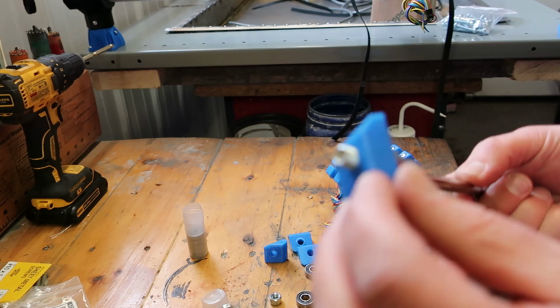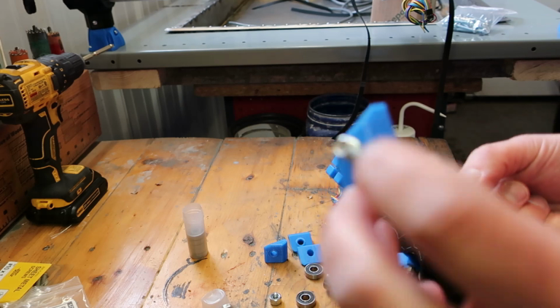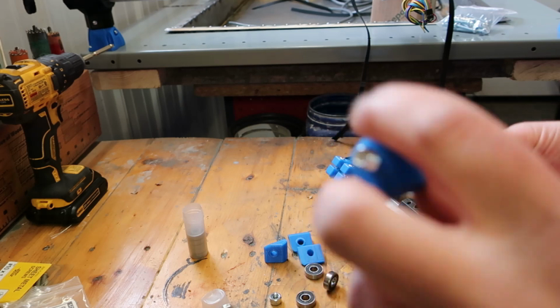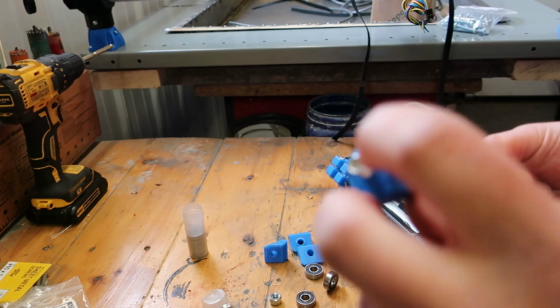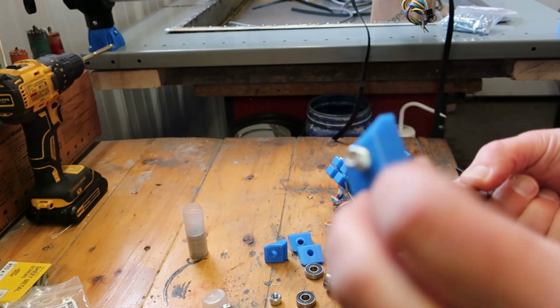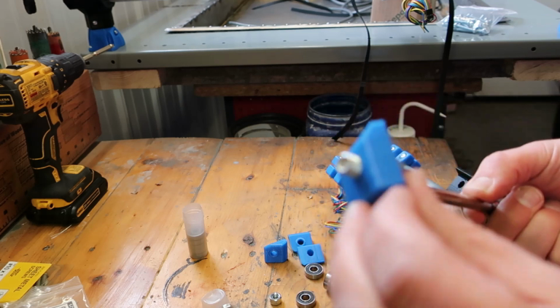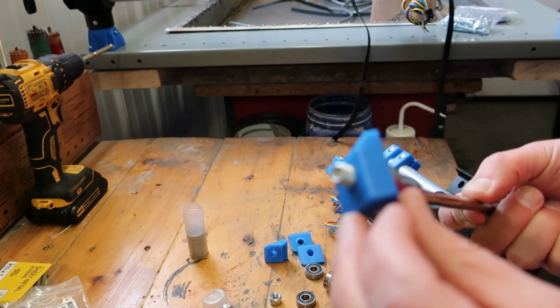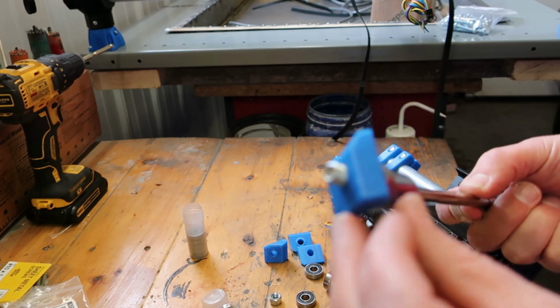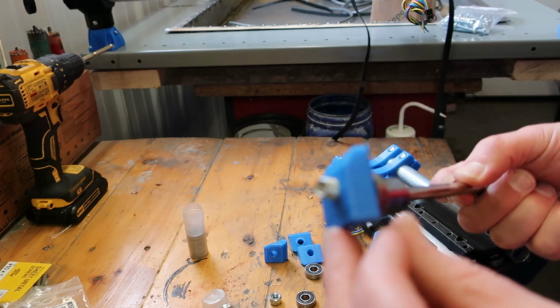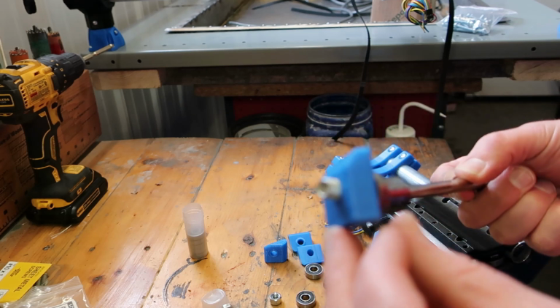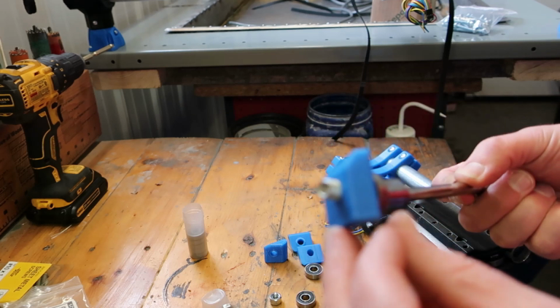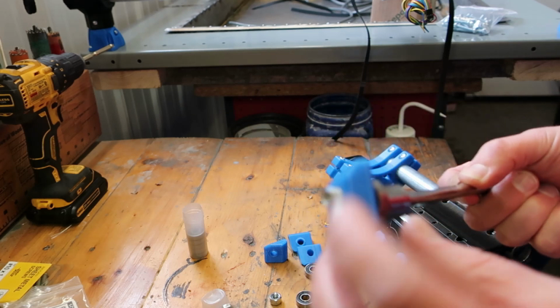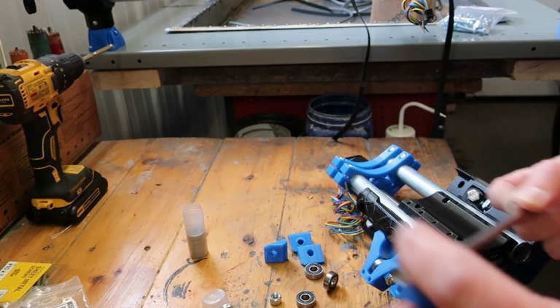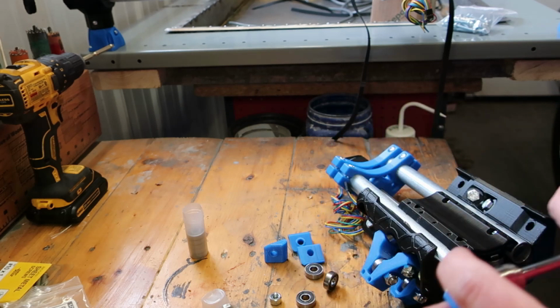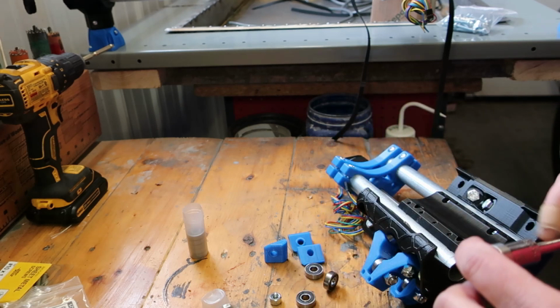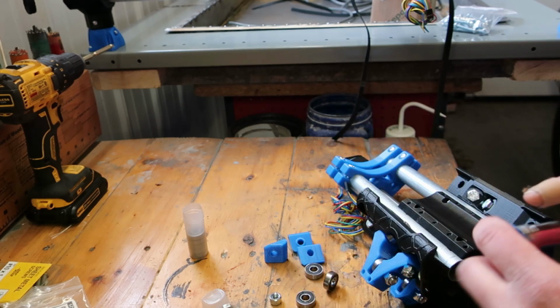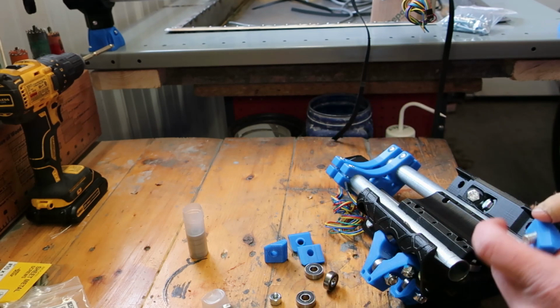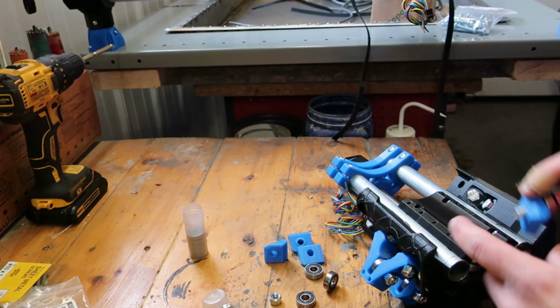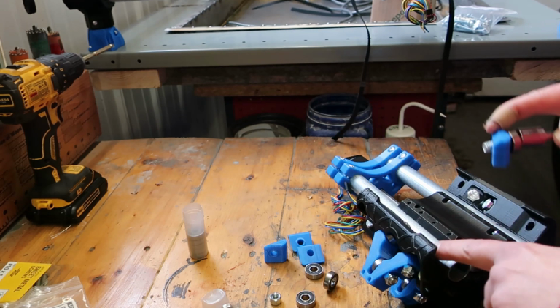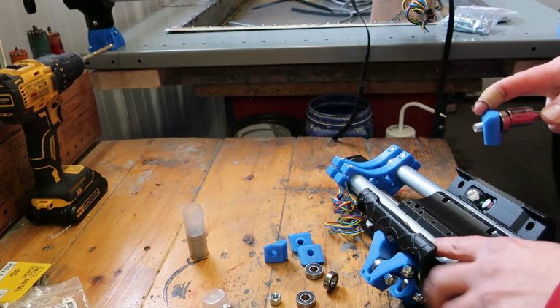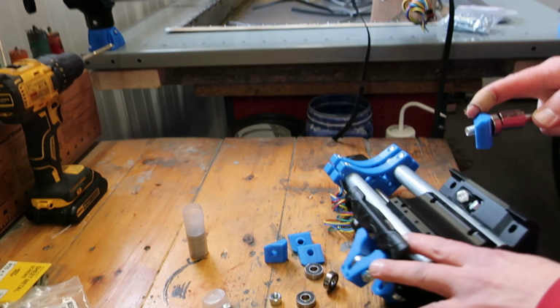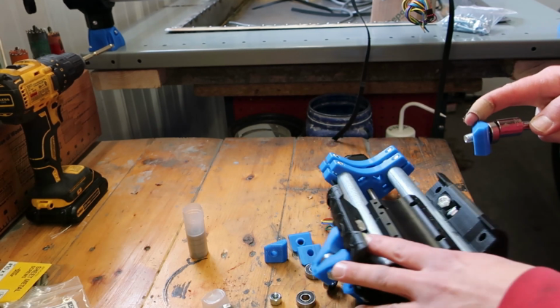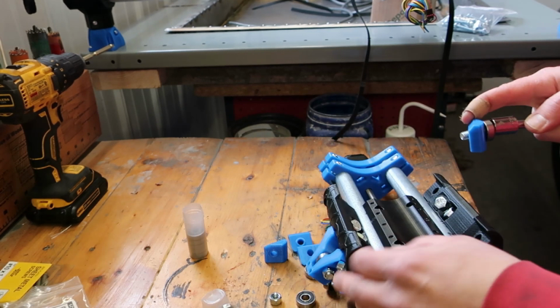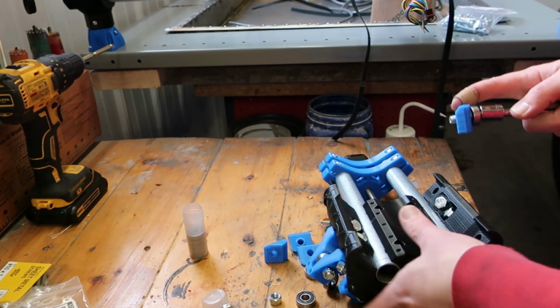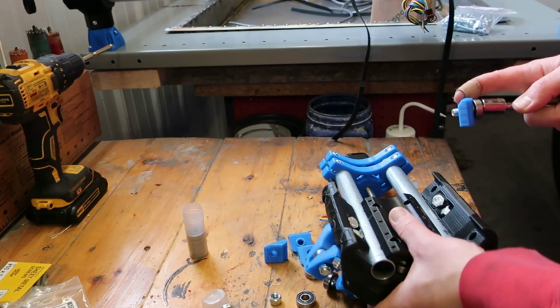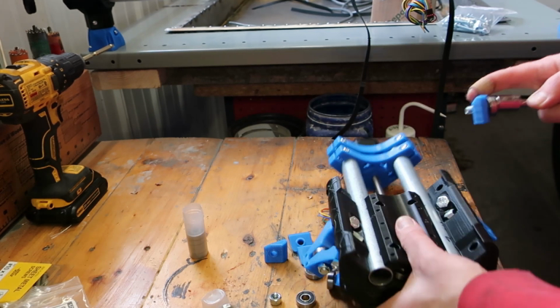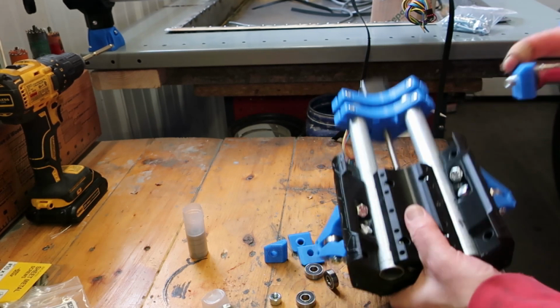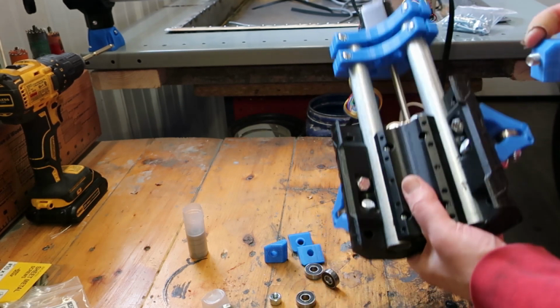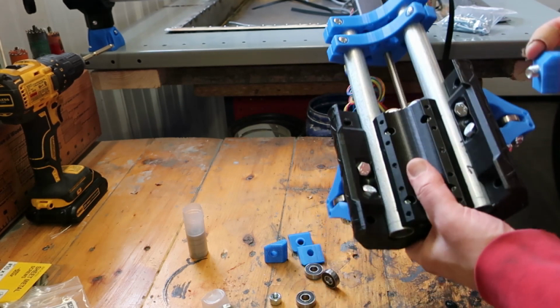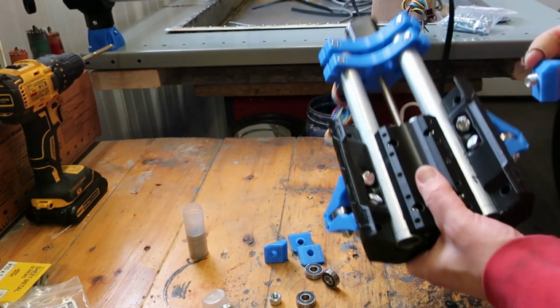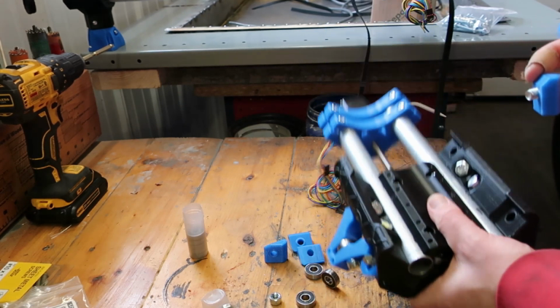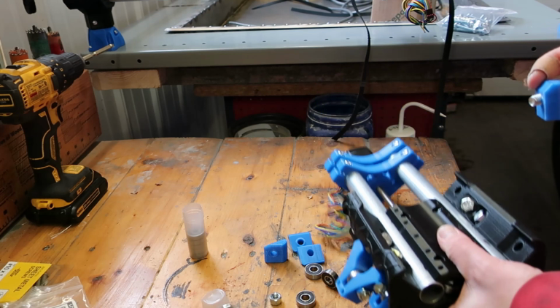There's a chamfer on these. Make sure it lines up with the chamfer on the axis.